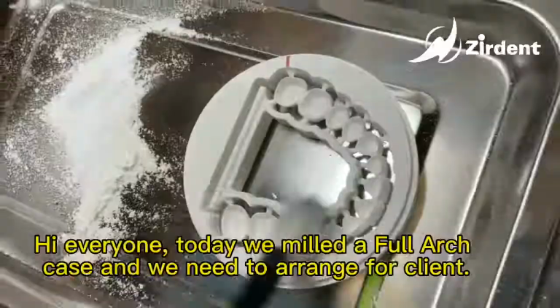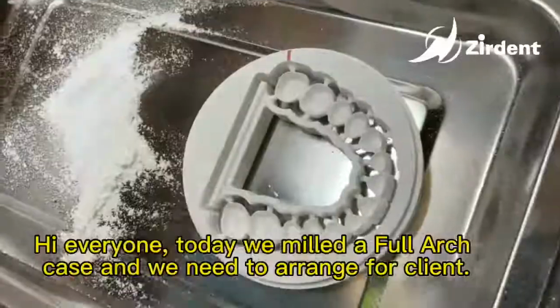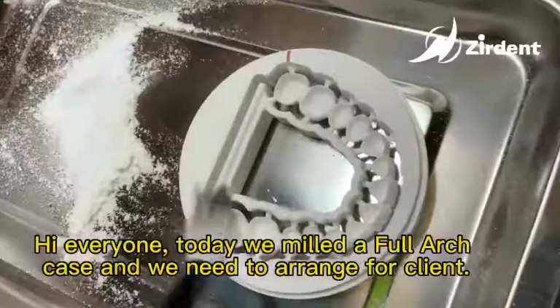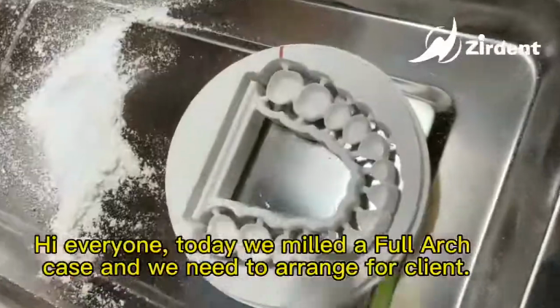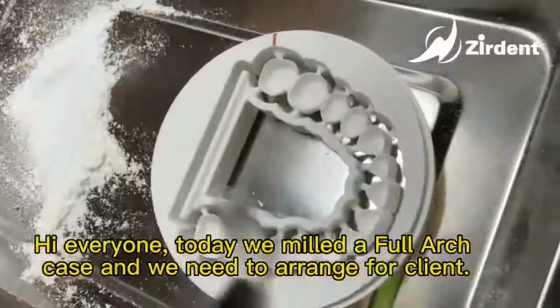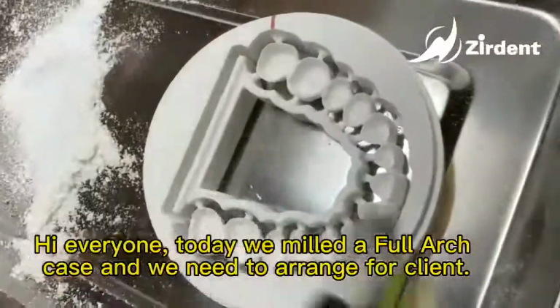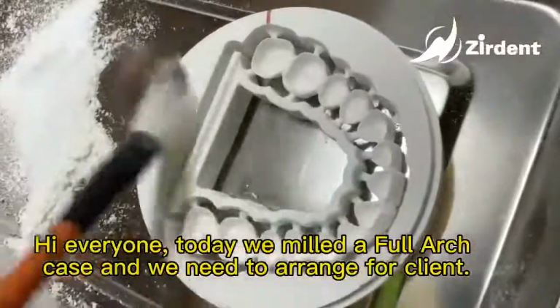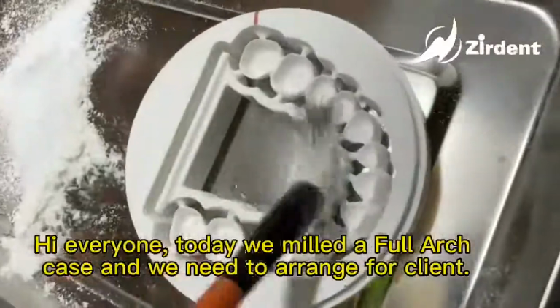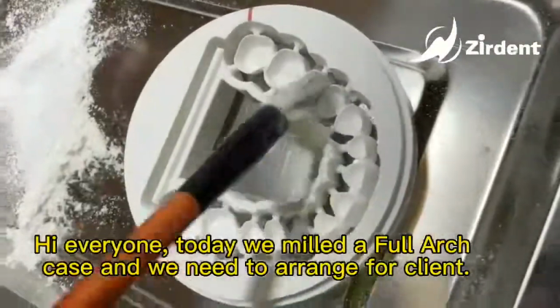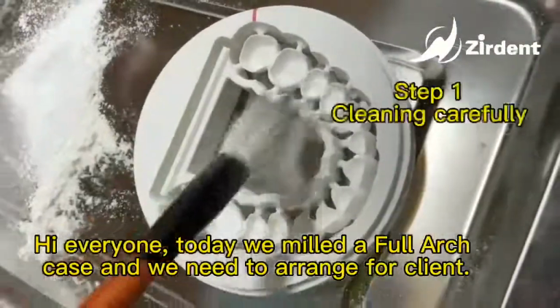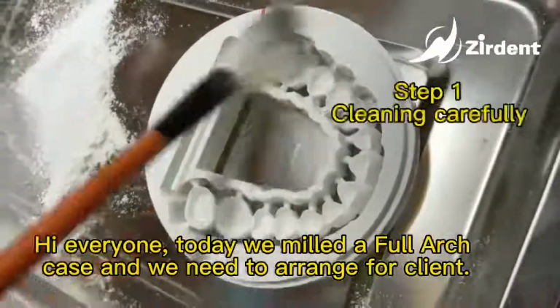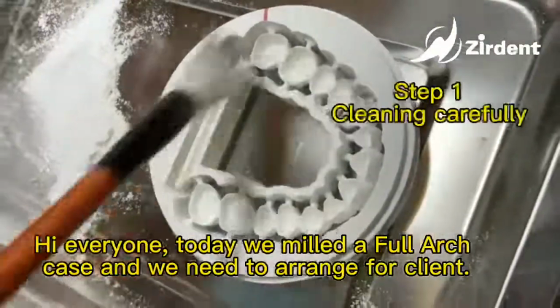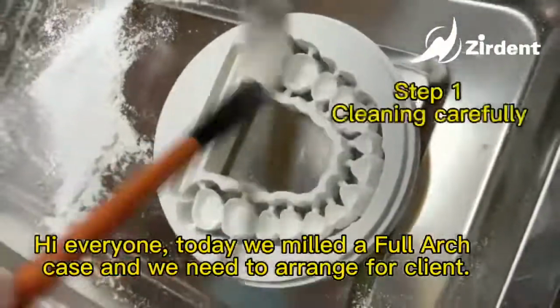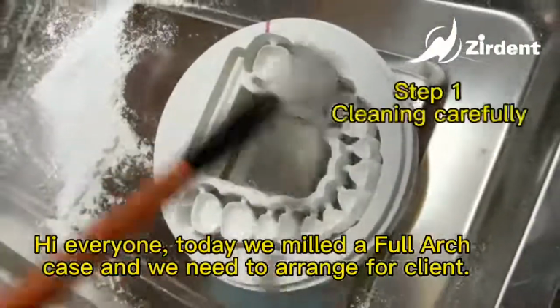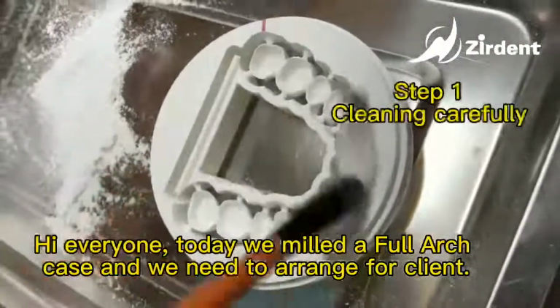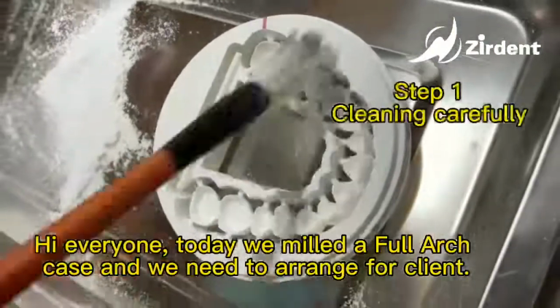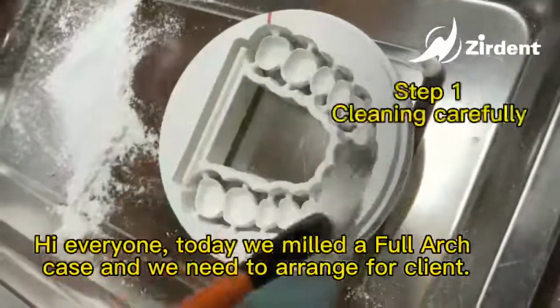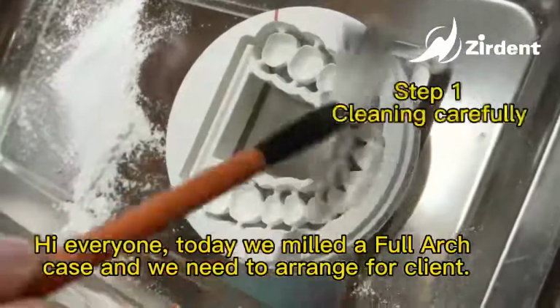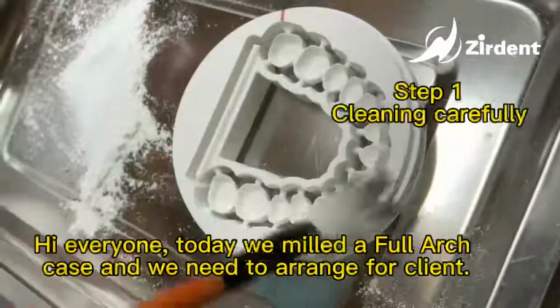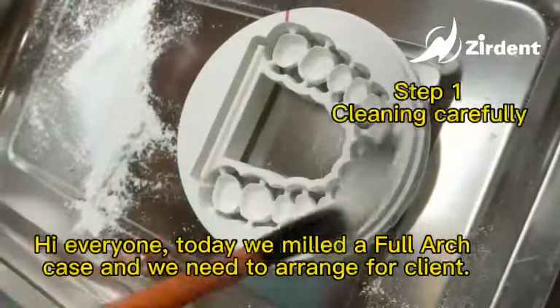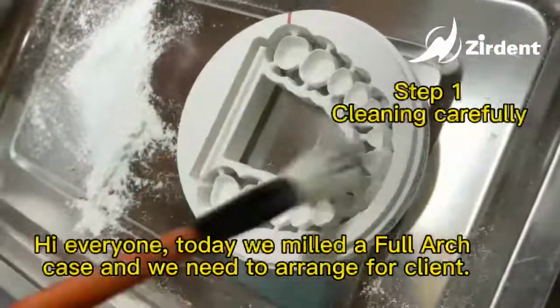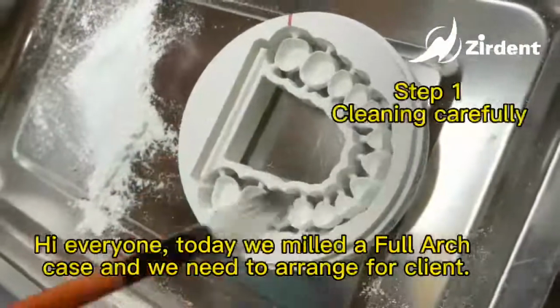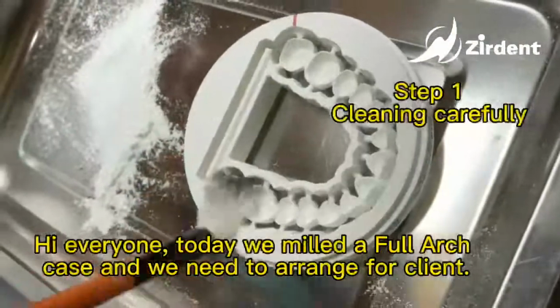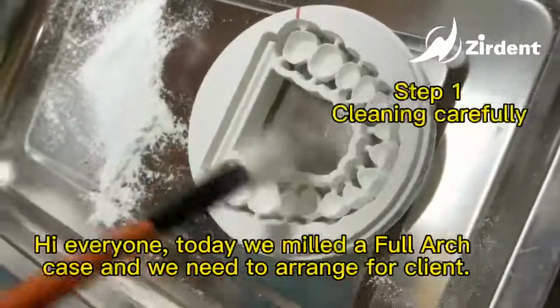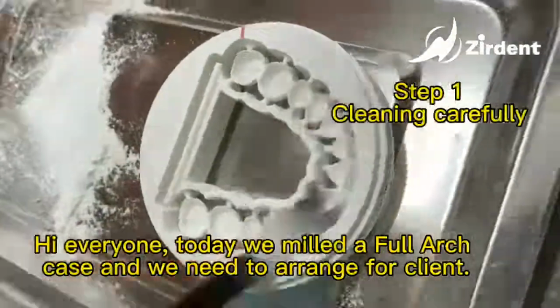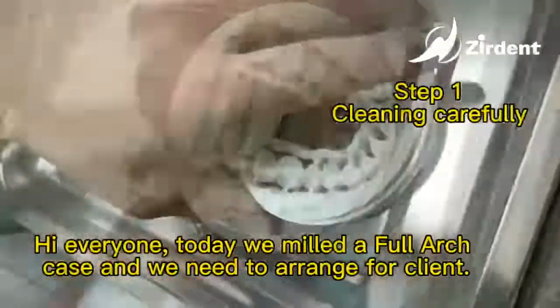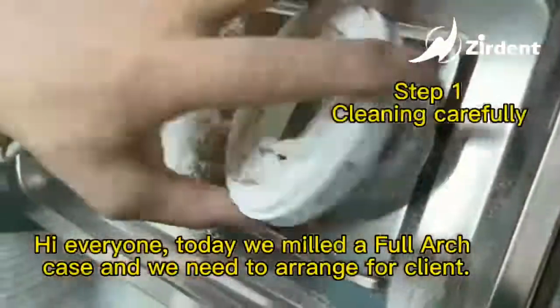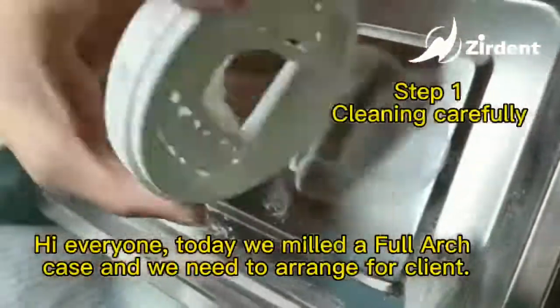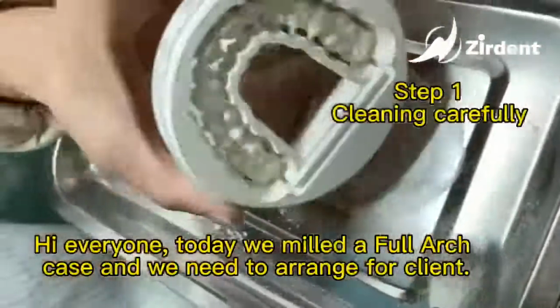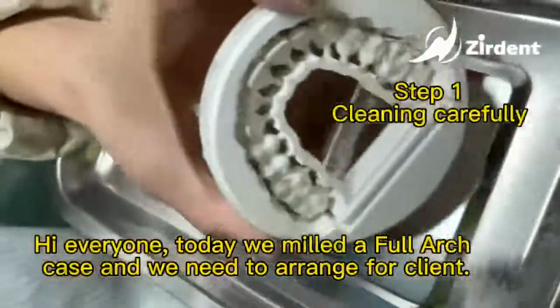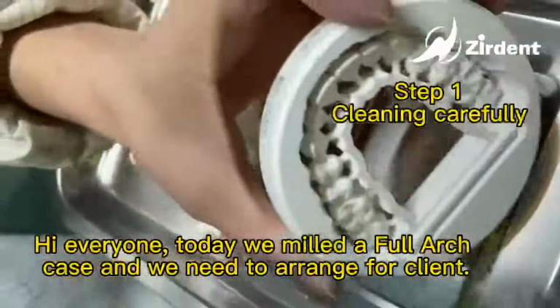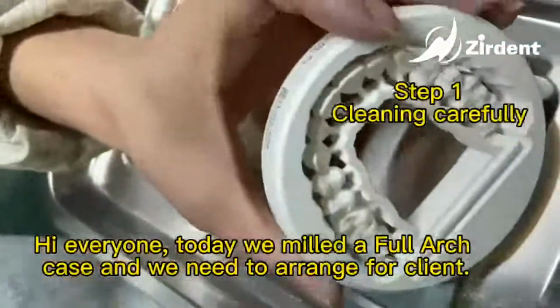Hi everyone, today we mill the full arch case, and we need to rearrange for the client.